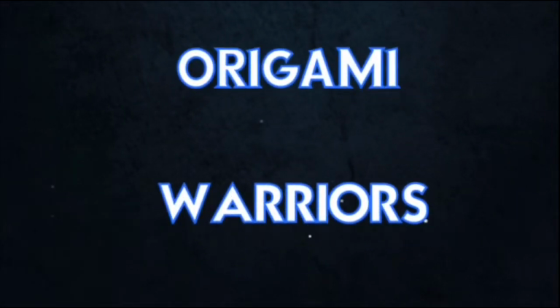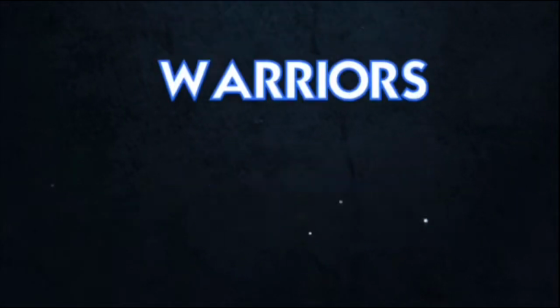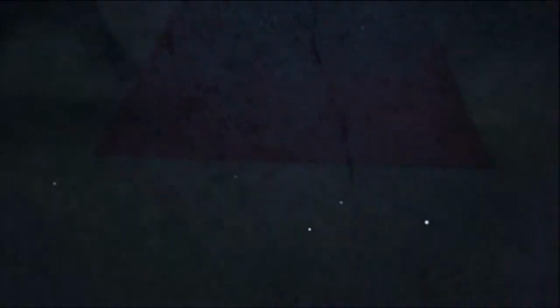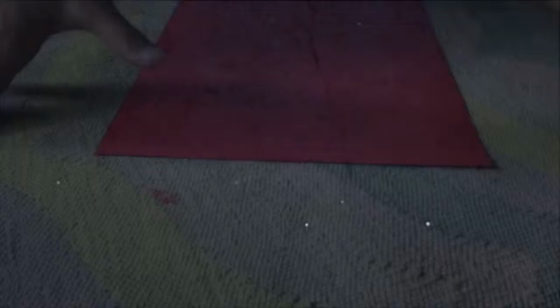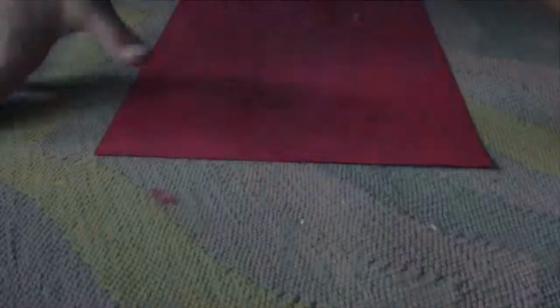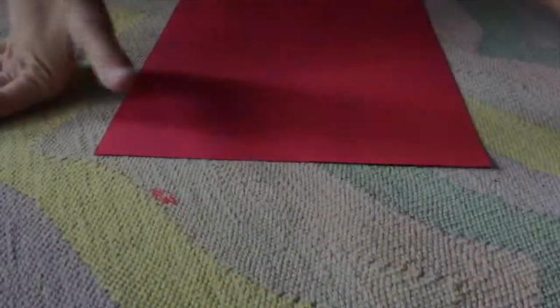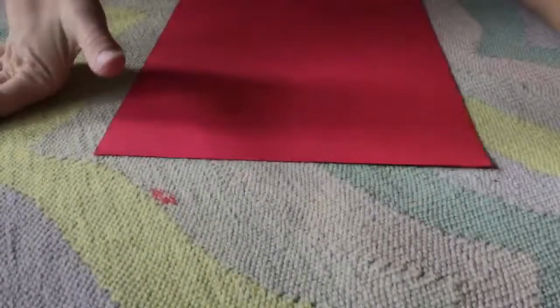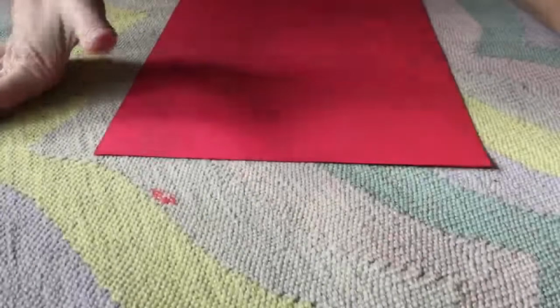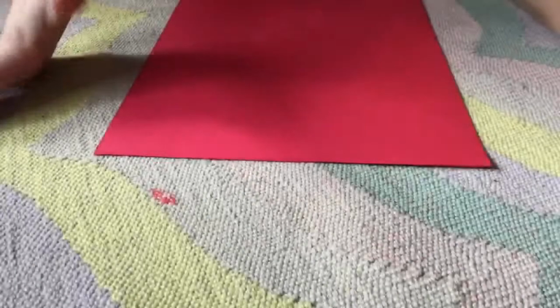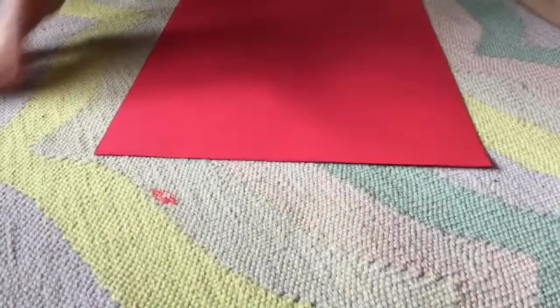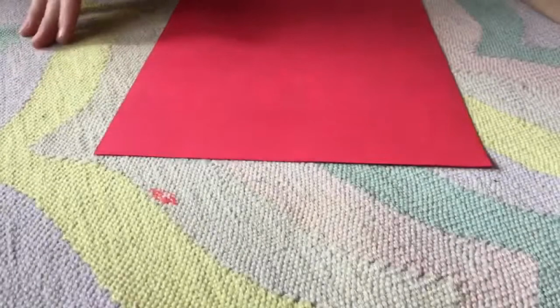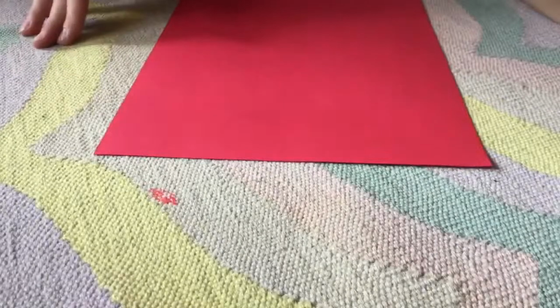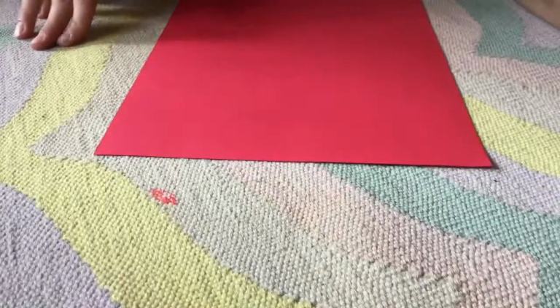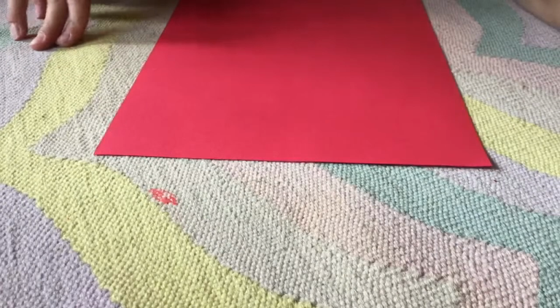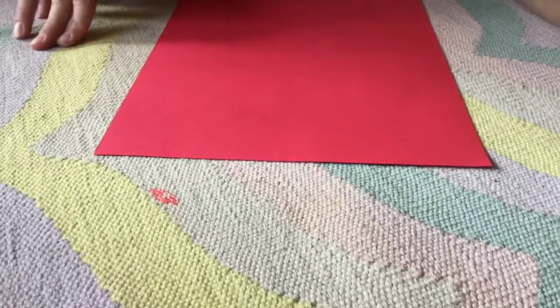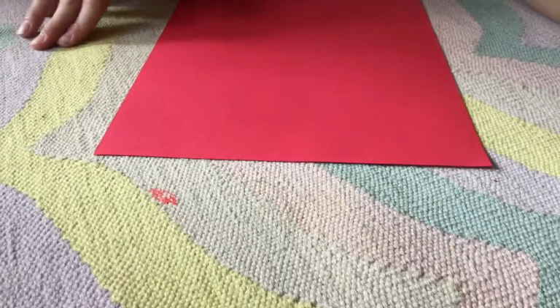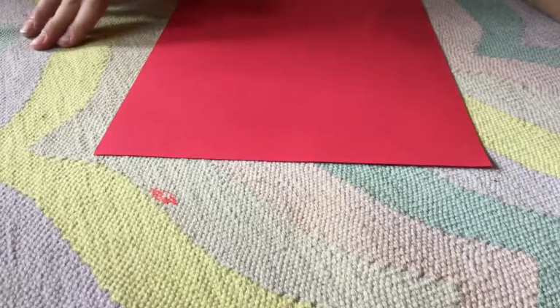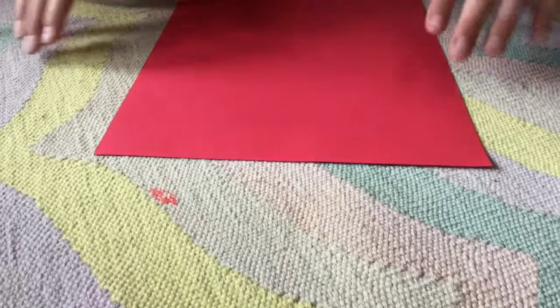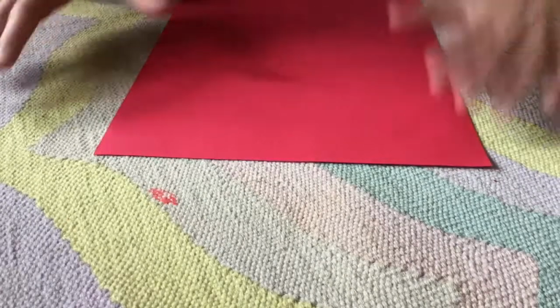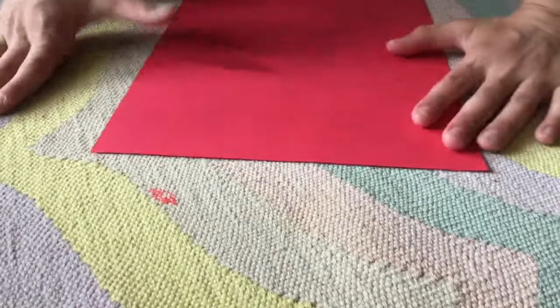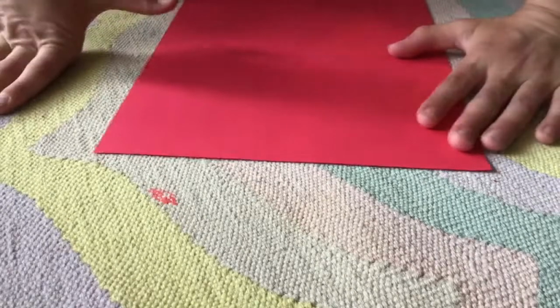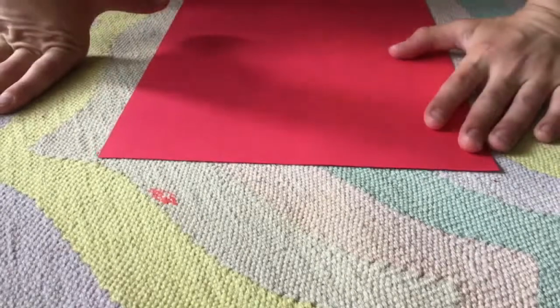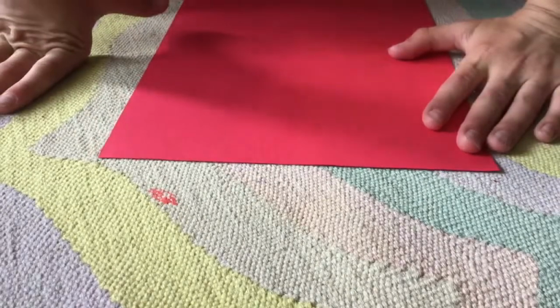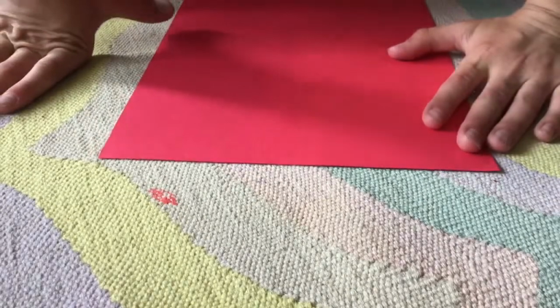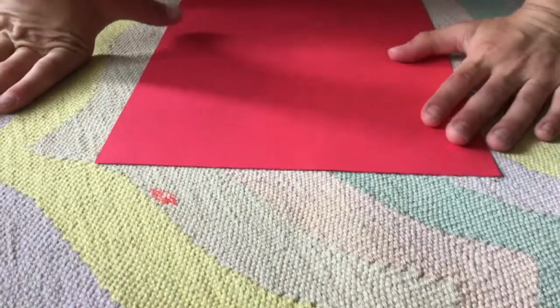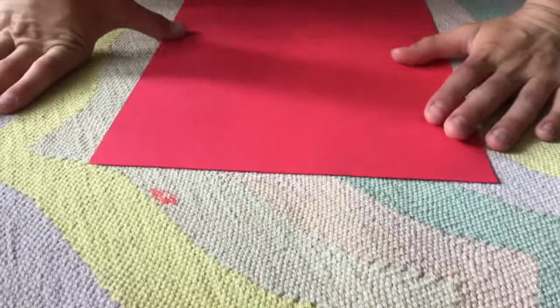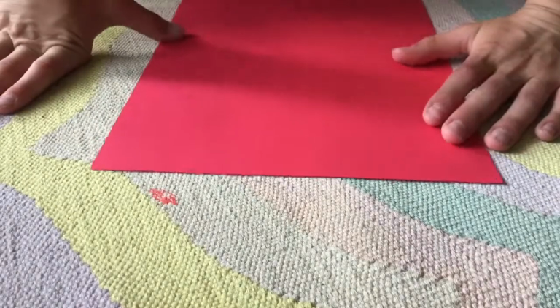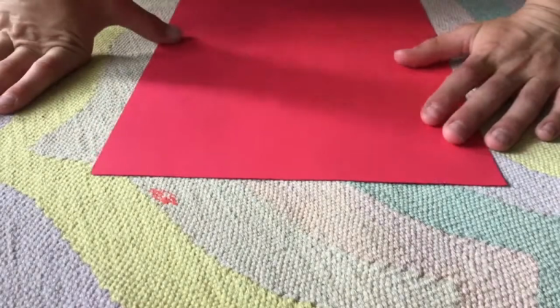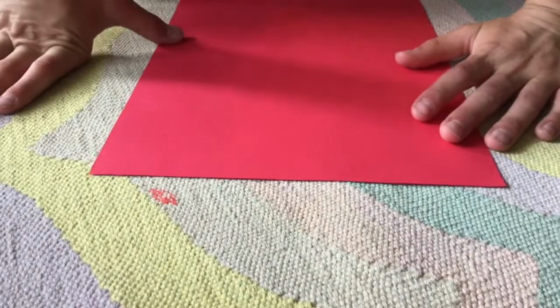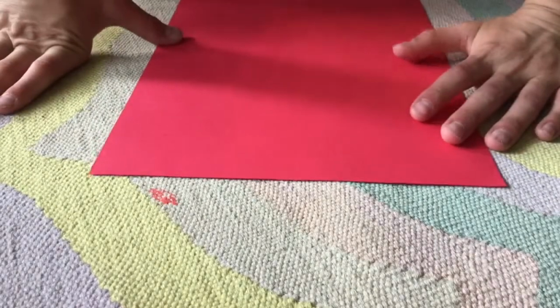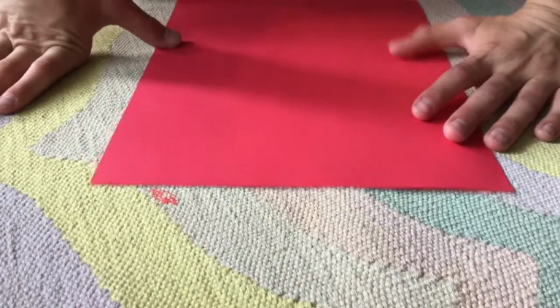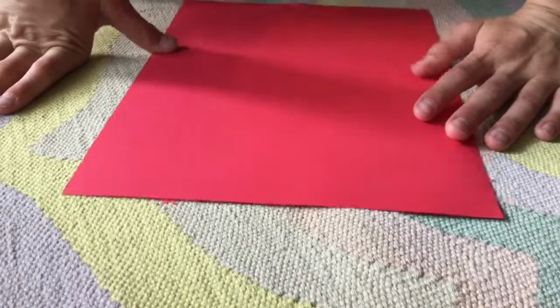Hey guys, it's Origami Warriors. Today we're going to be making claws.